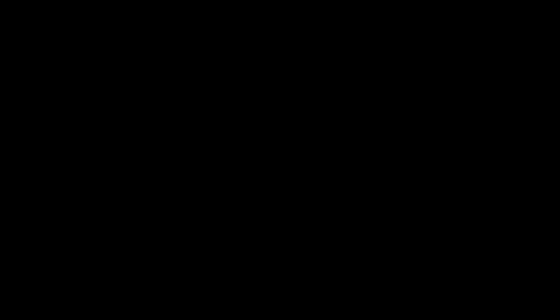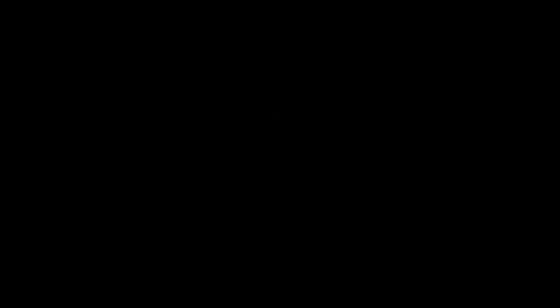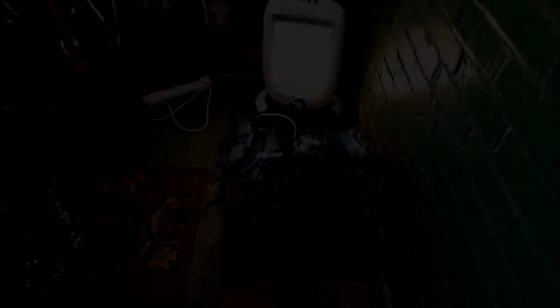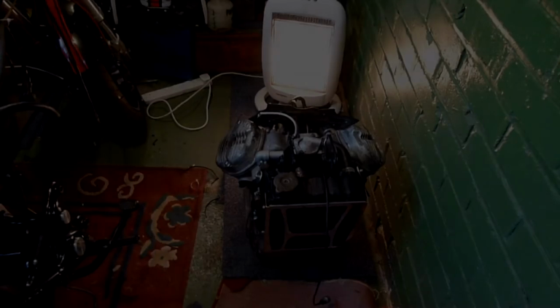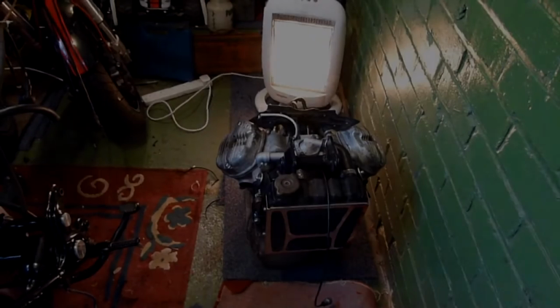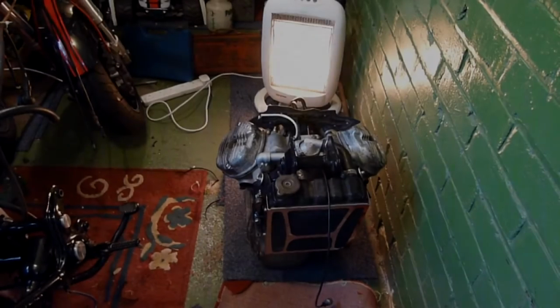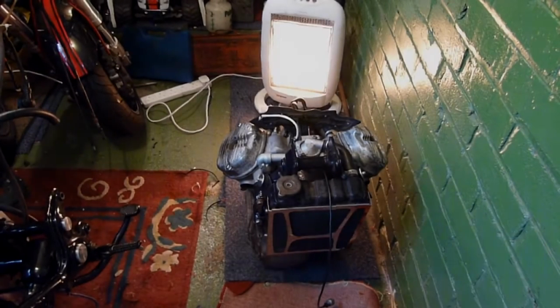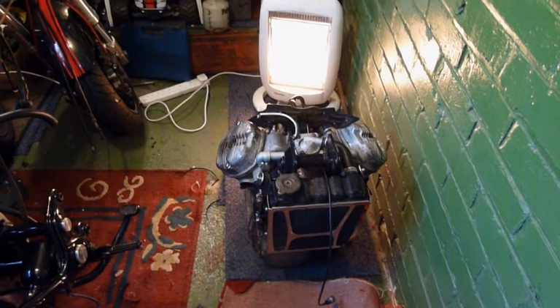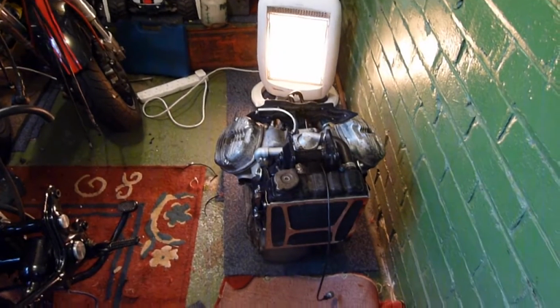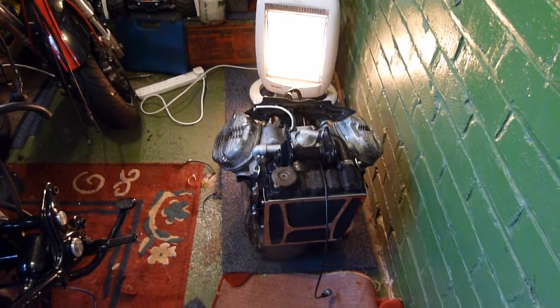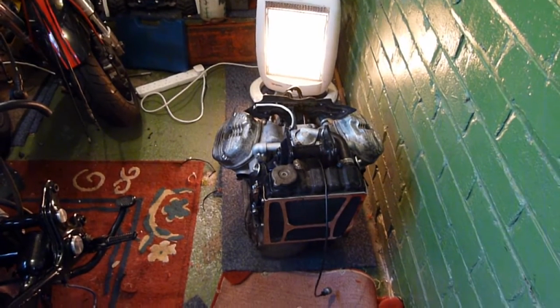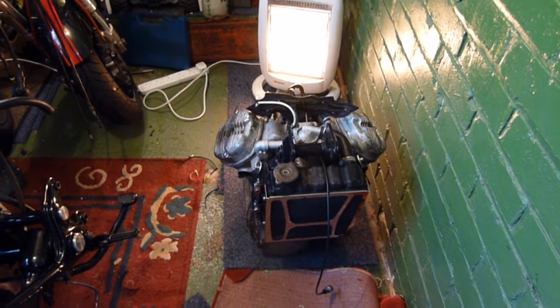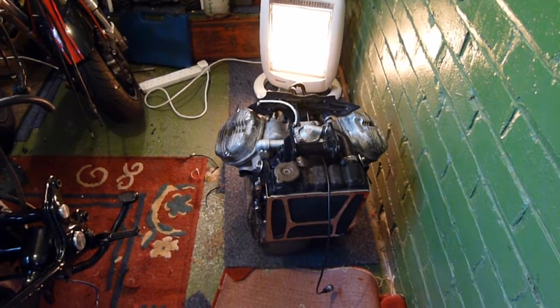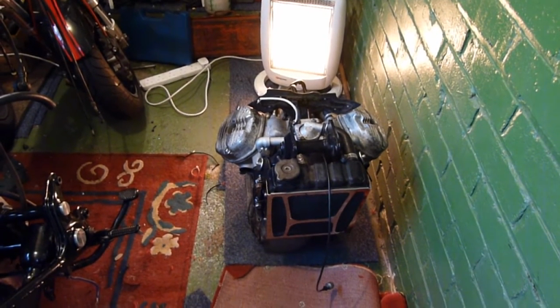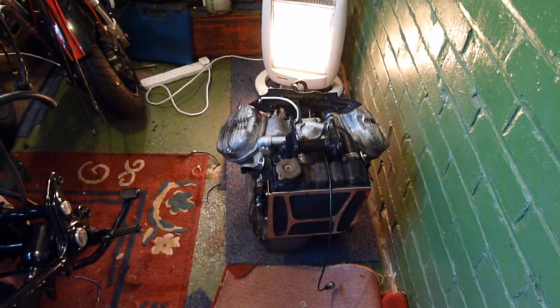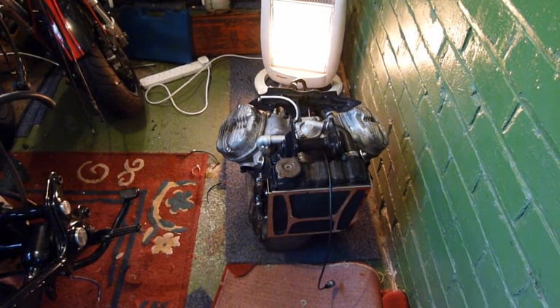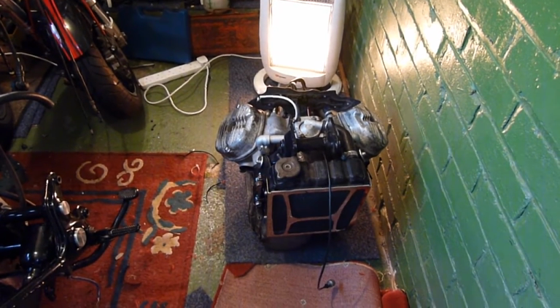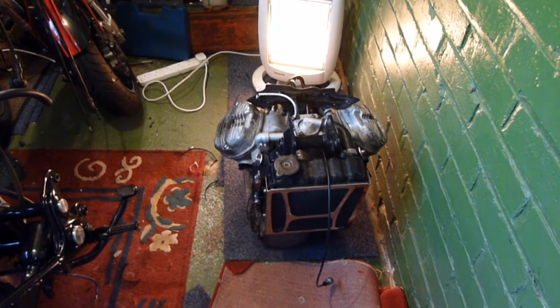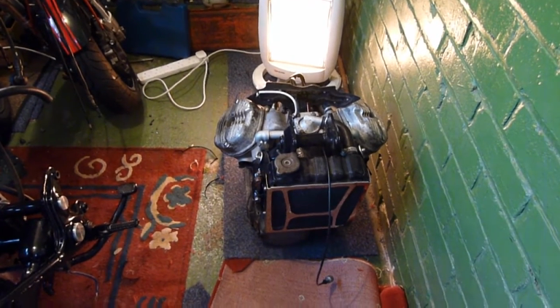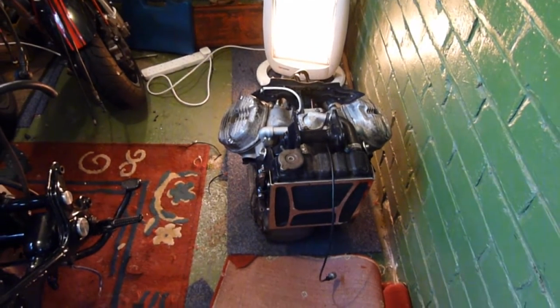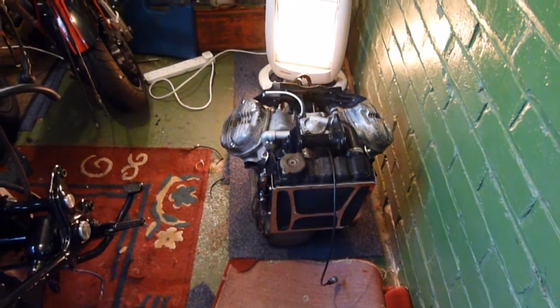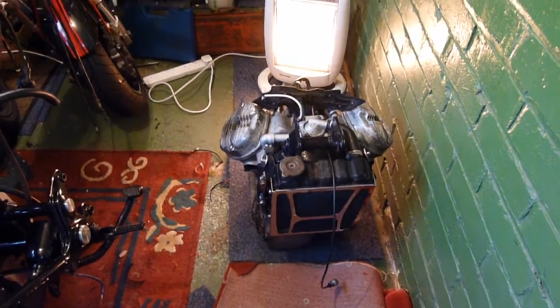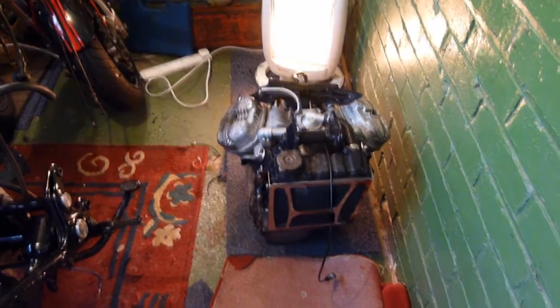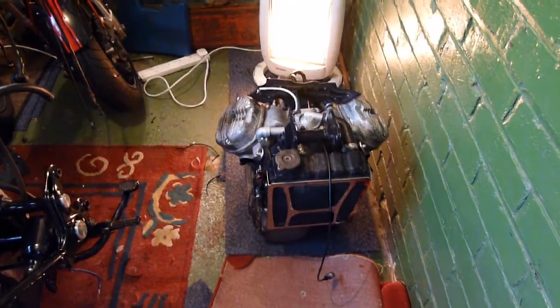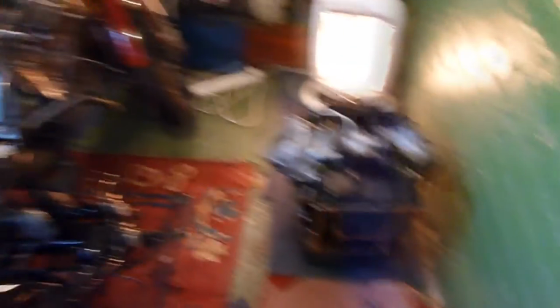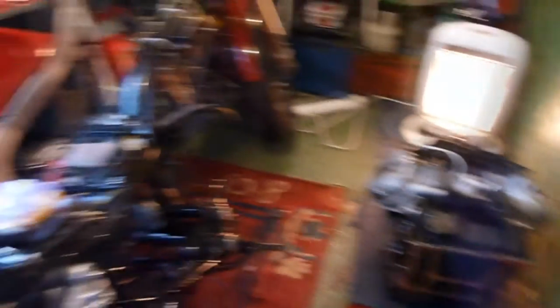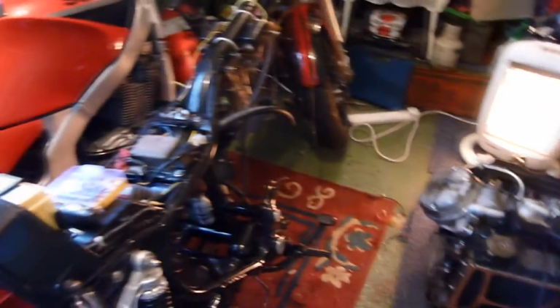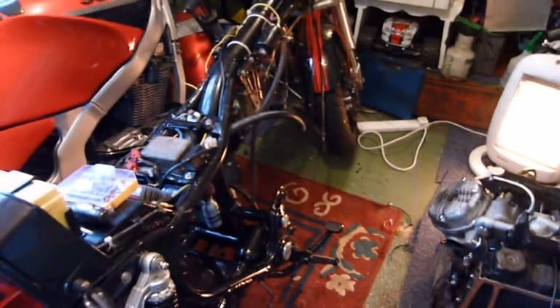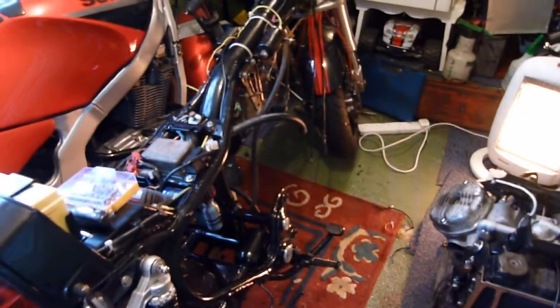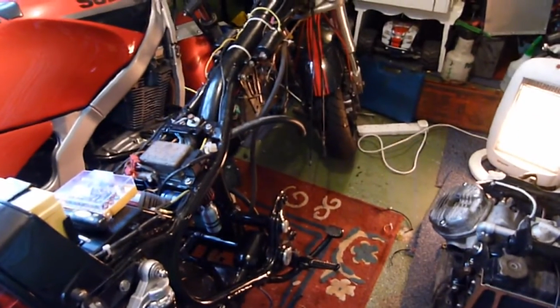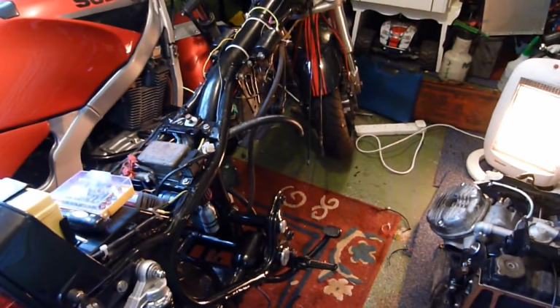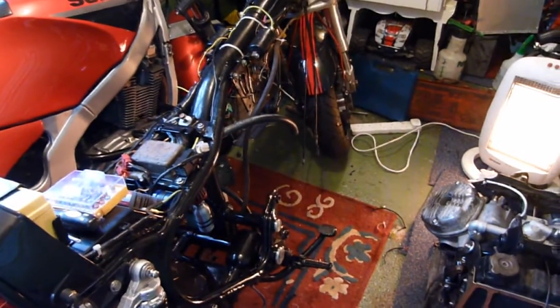Hello and welcome to another one of my videos. In this video, as you can see, my Honda CX500 engine is not sitting where it should be.